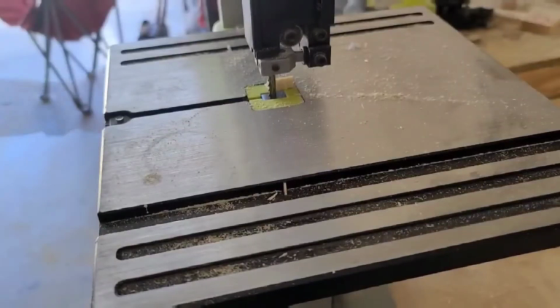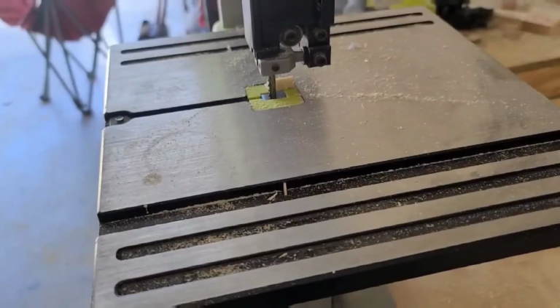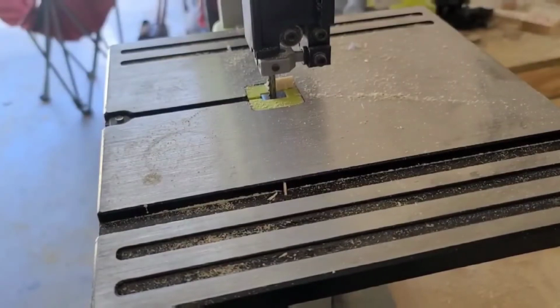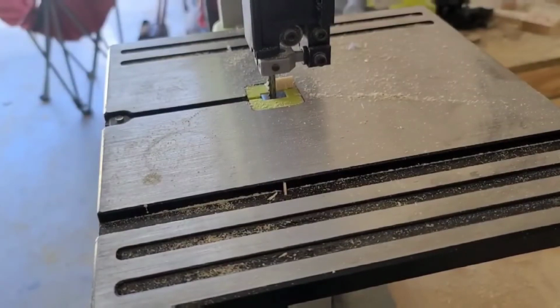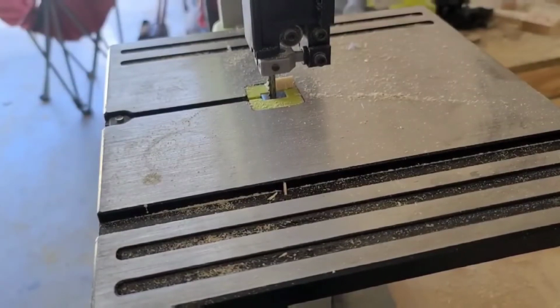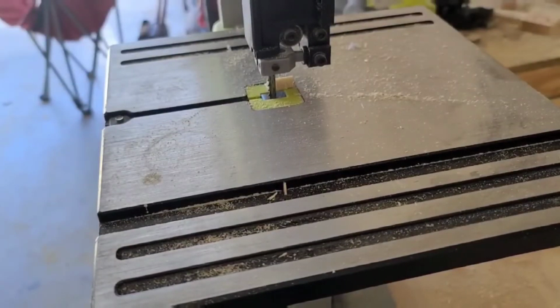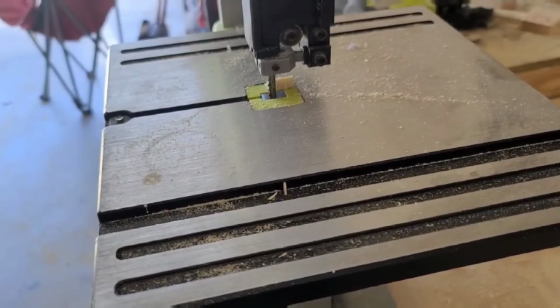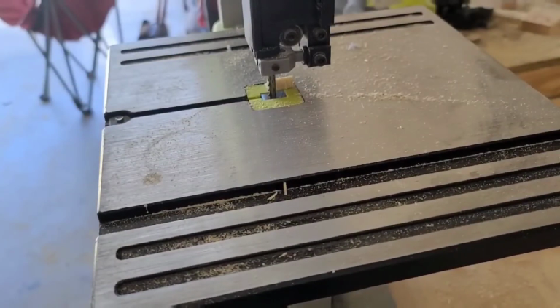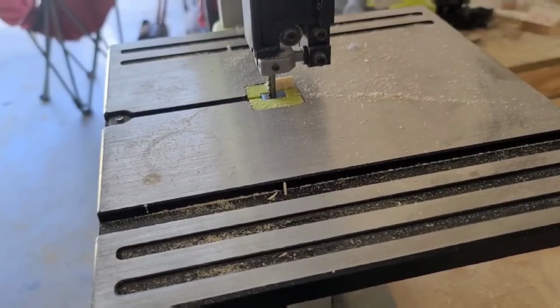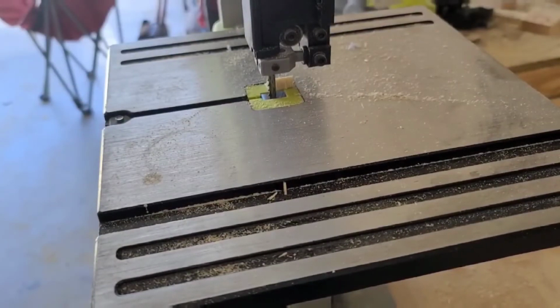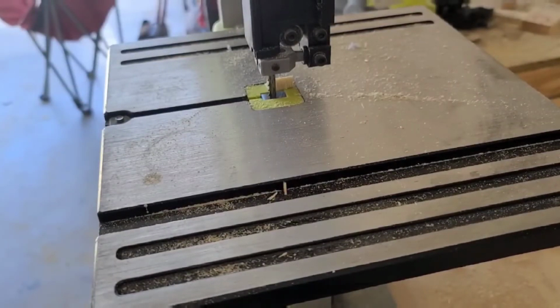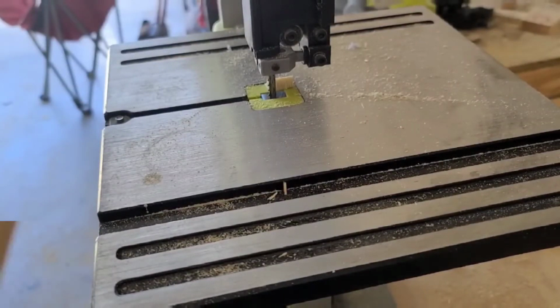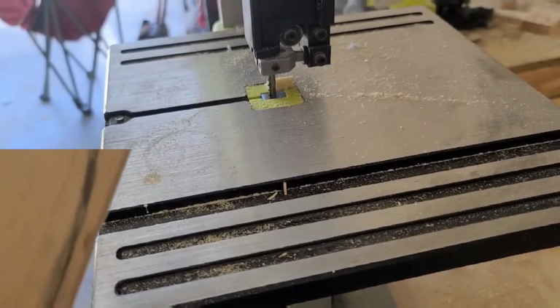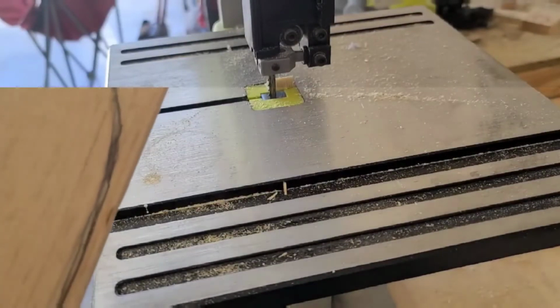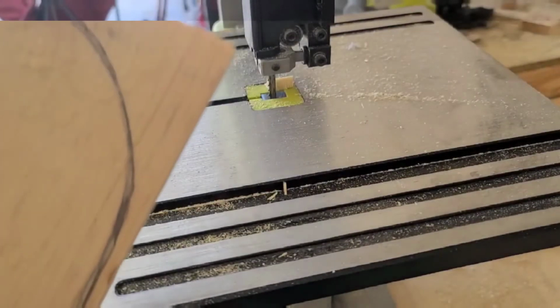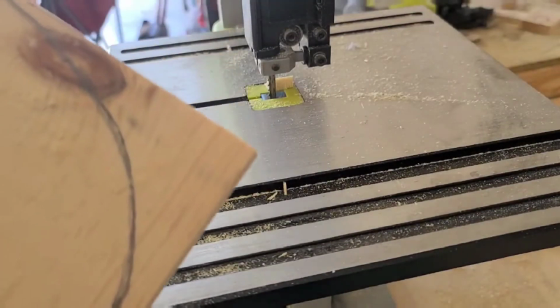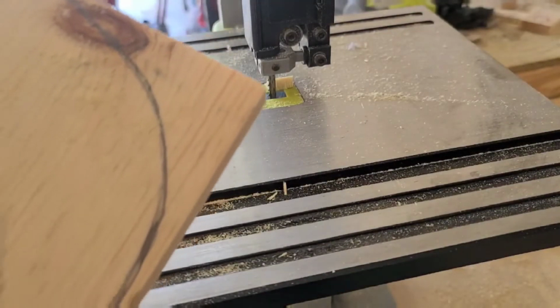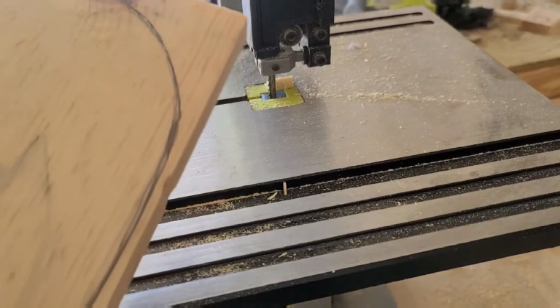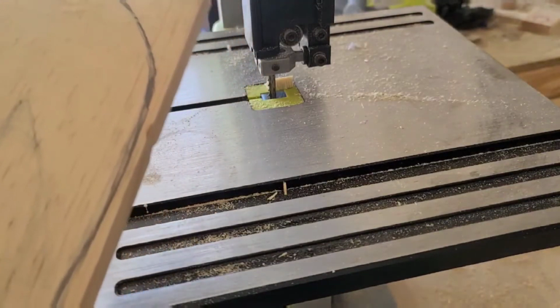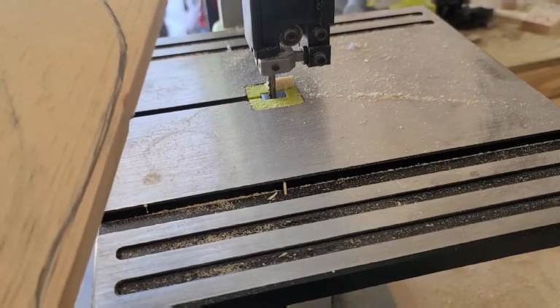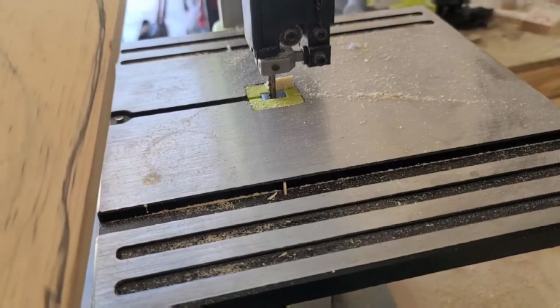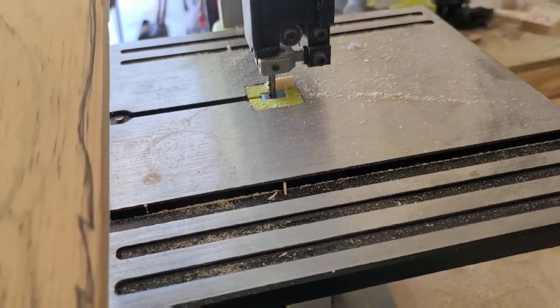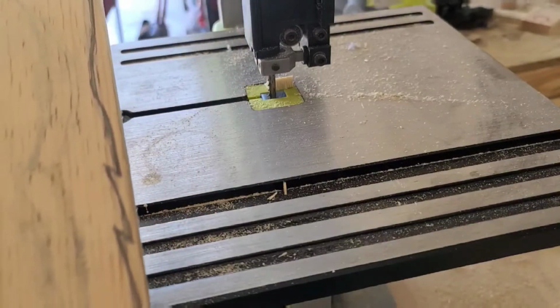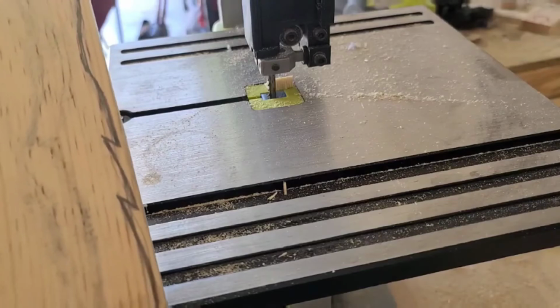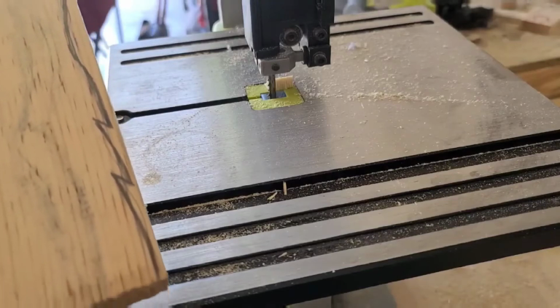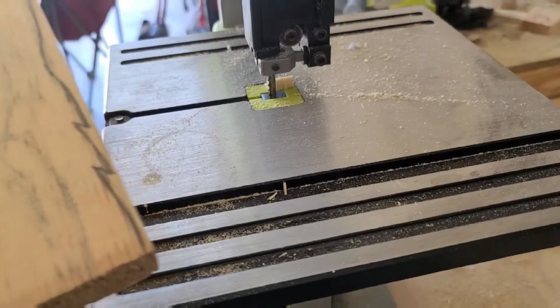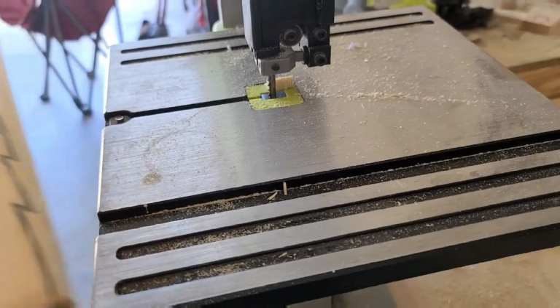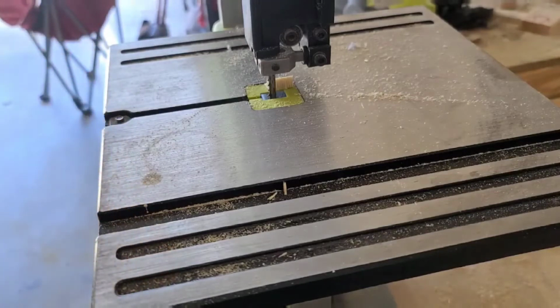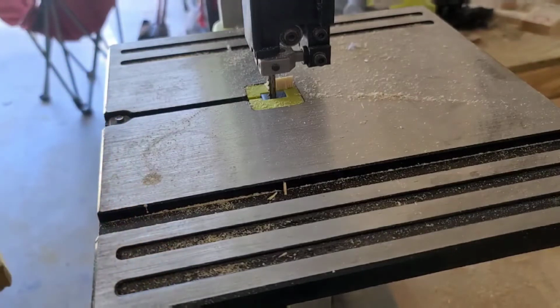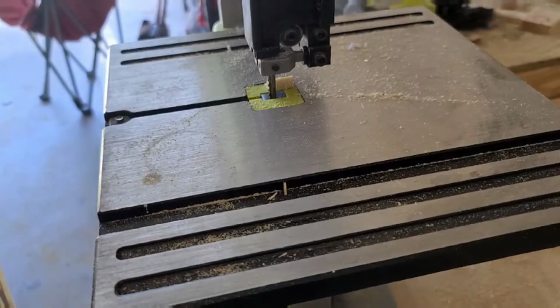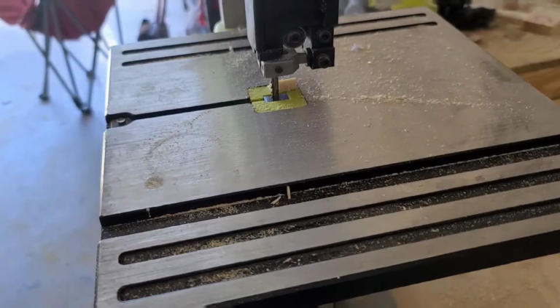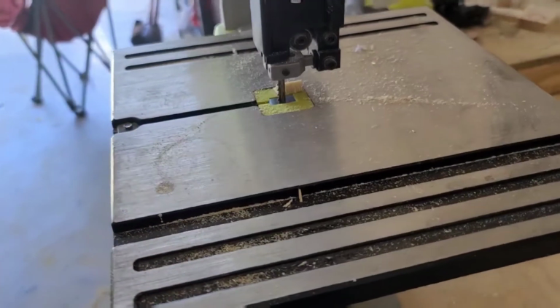All right, so now that I've got it all cut up, I'm gonna take these cuts into my bandsaw.